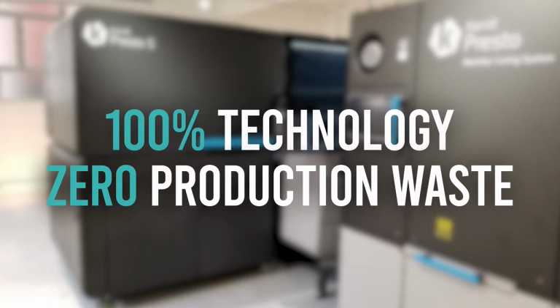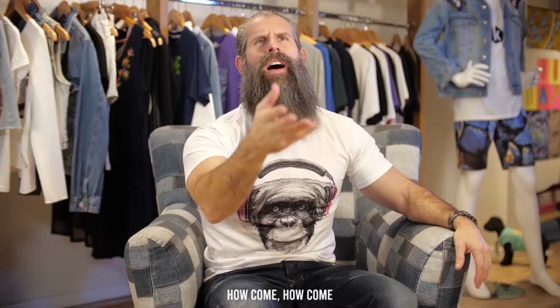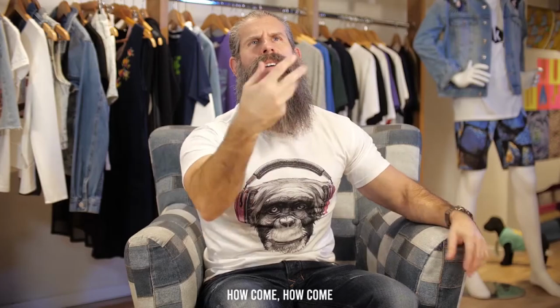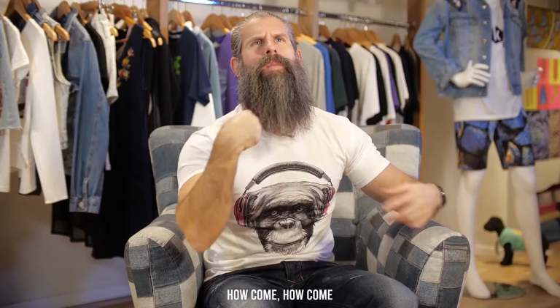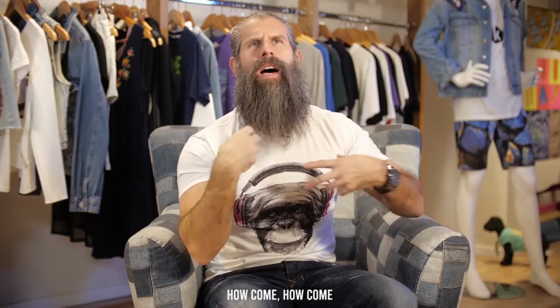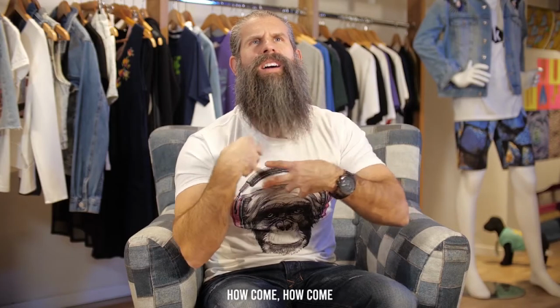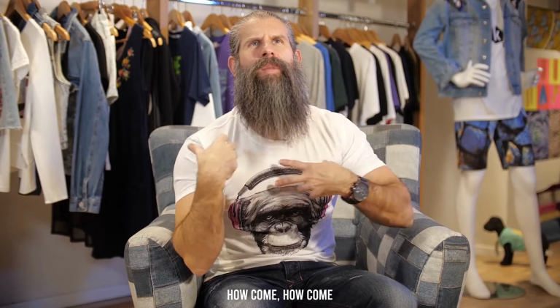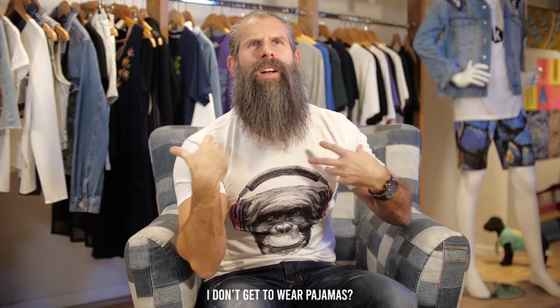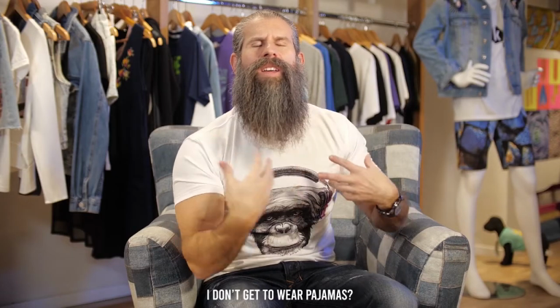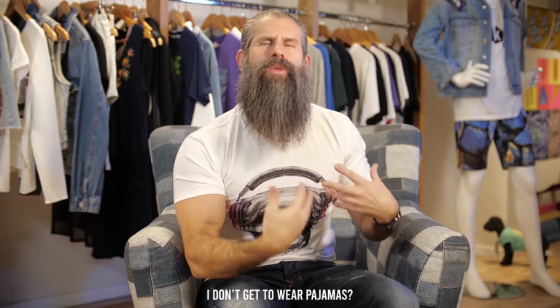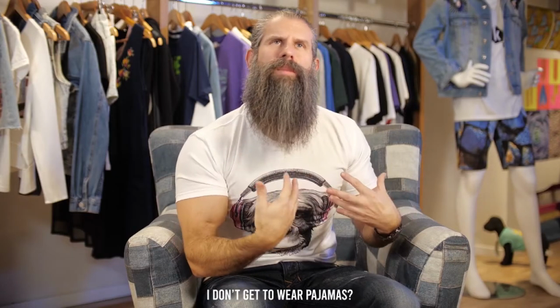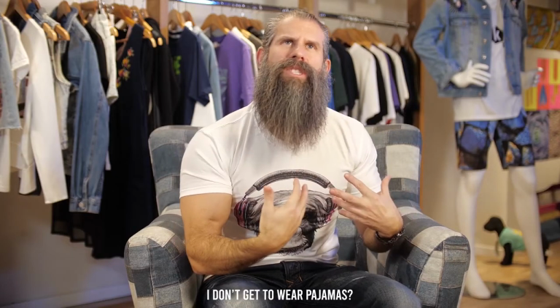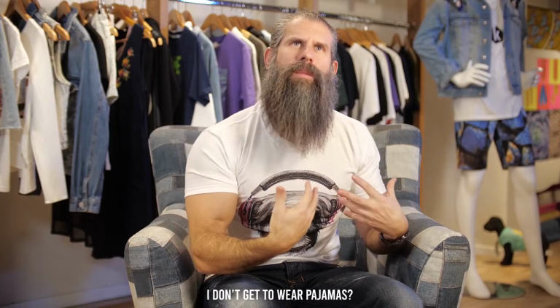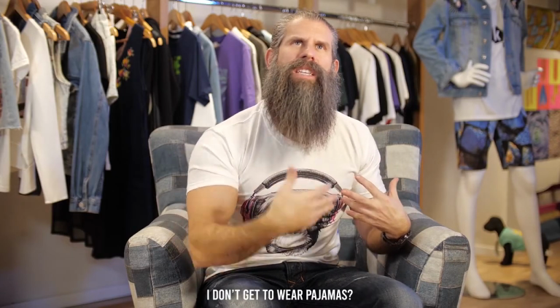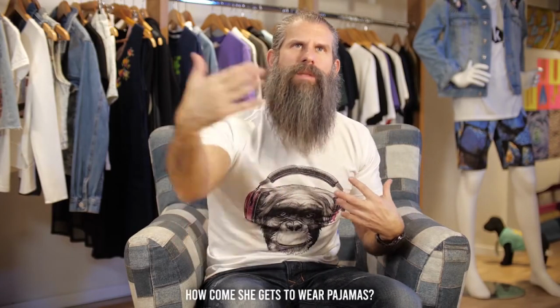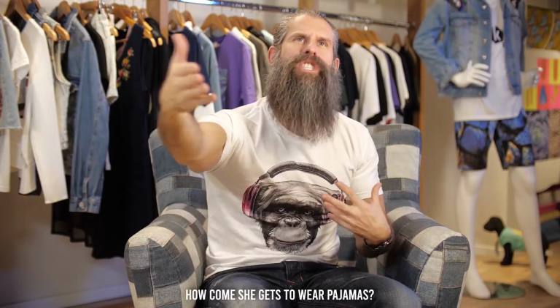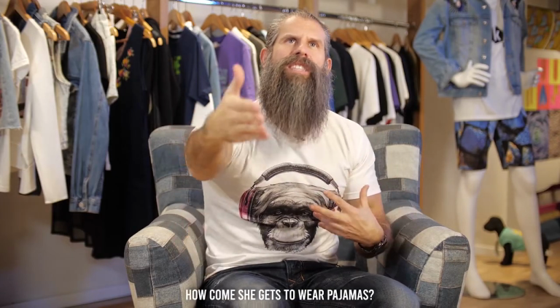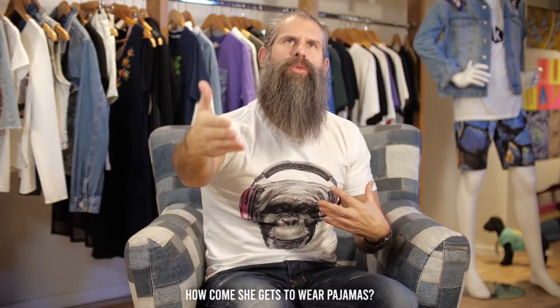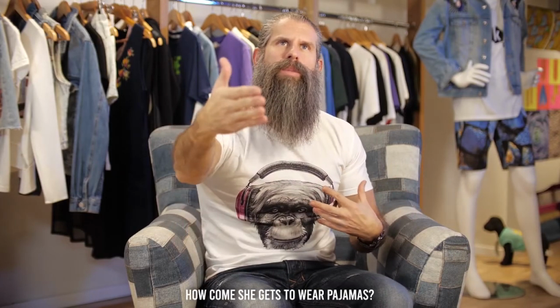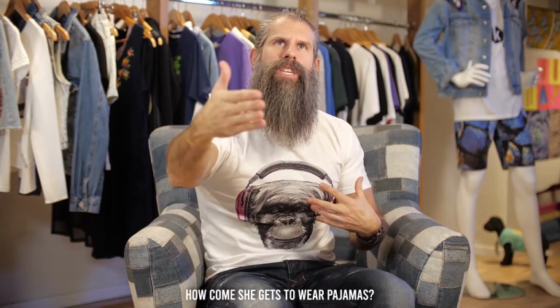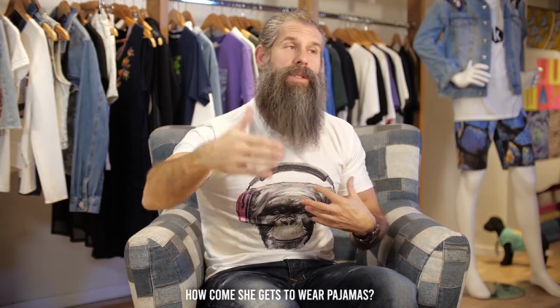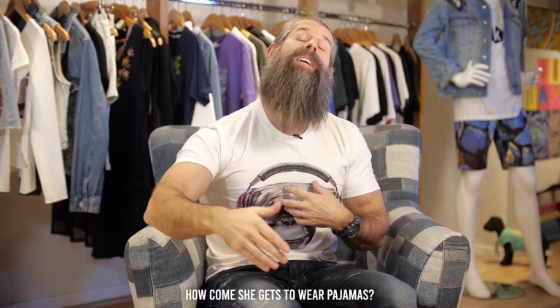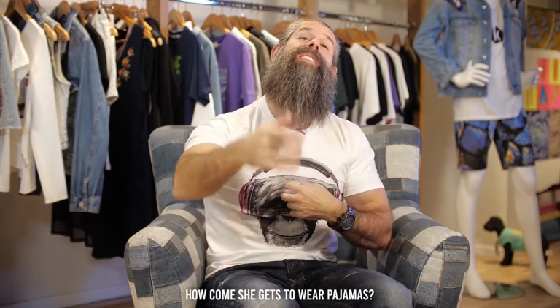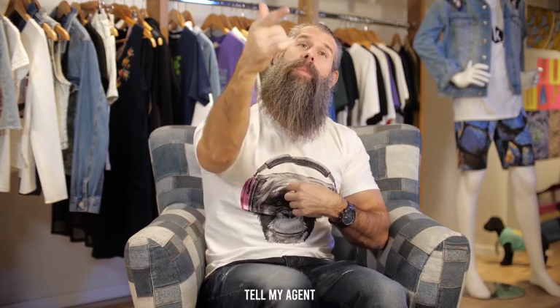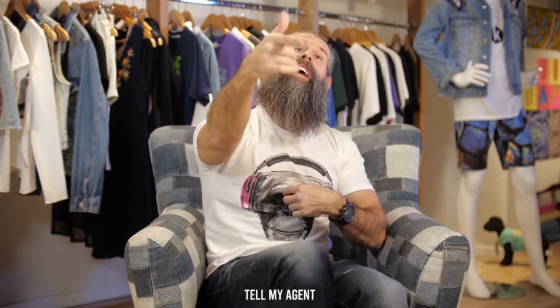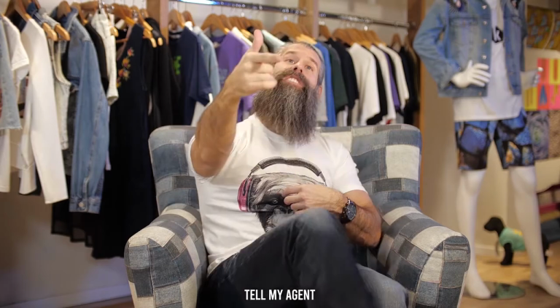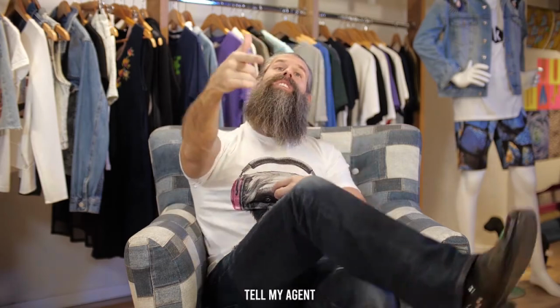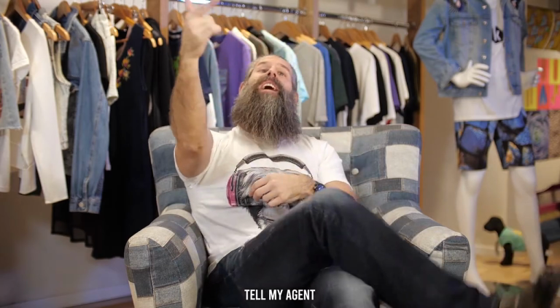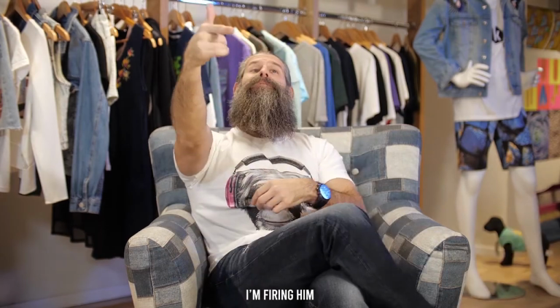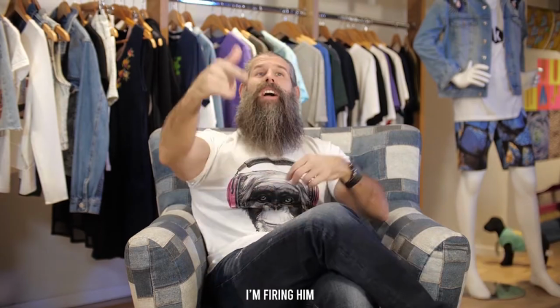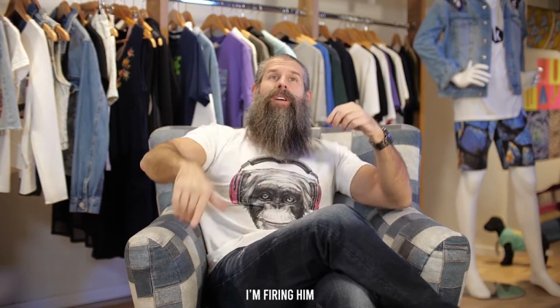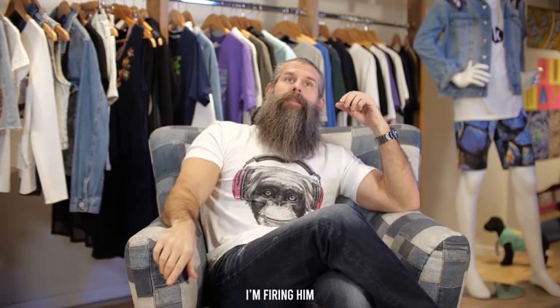How come I don't get to wear pajamas? How come she gets to wear pajamas? Tell my agent I'm firing him.